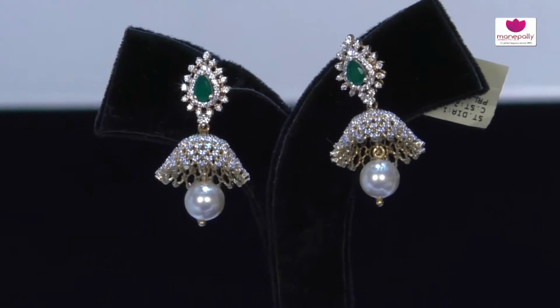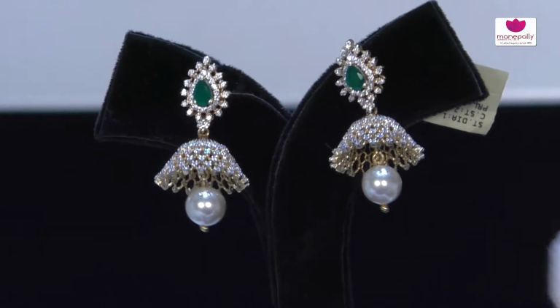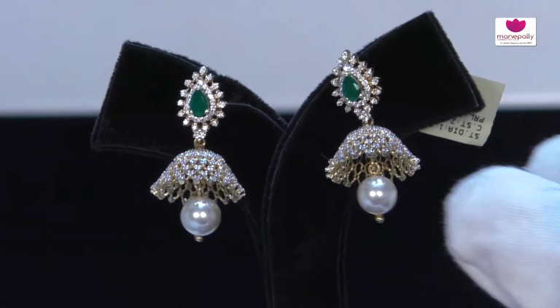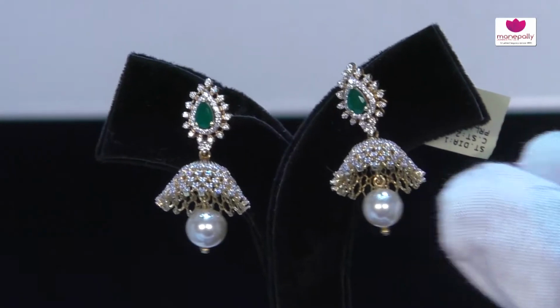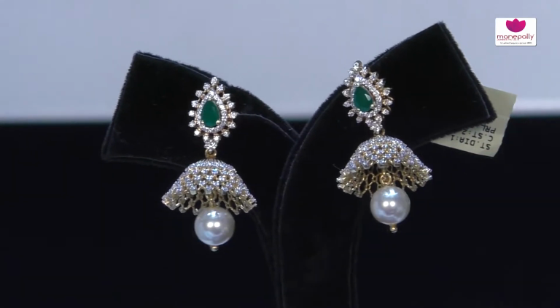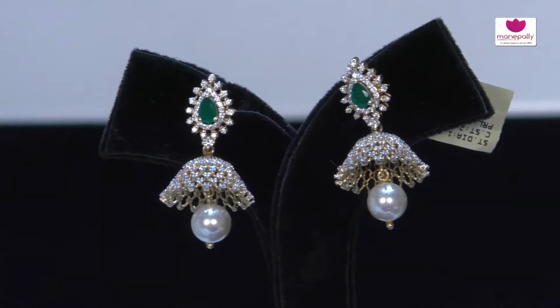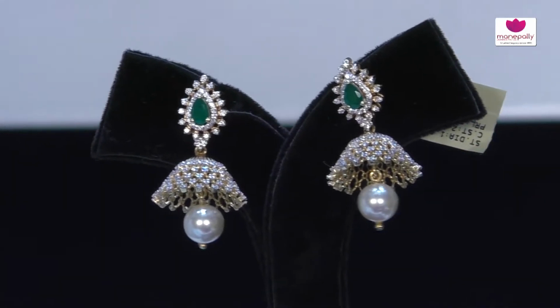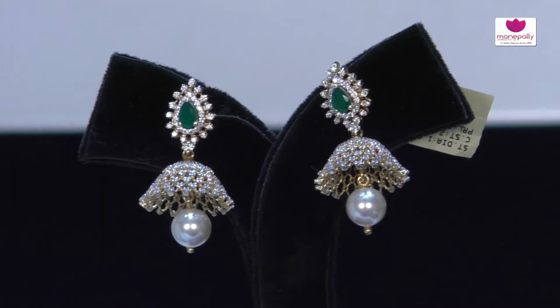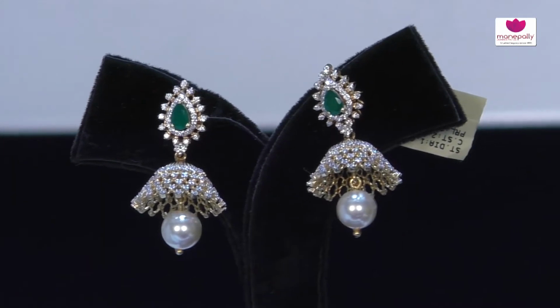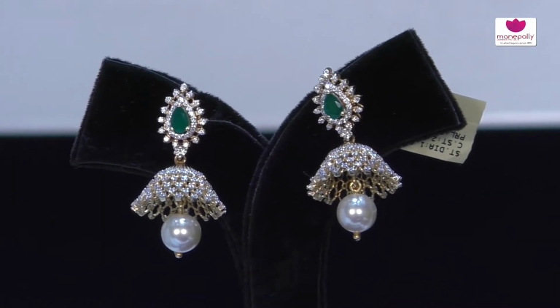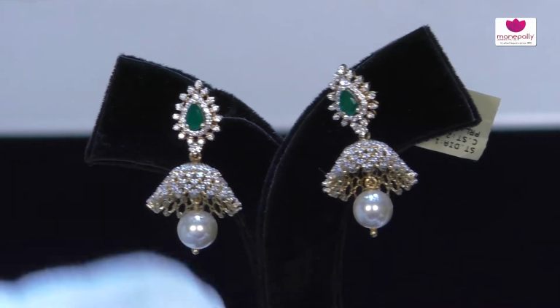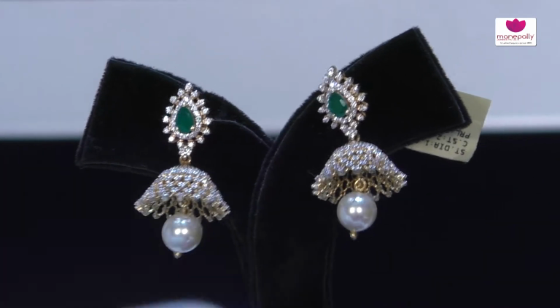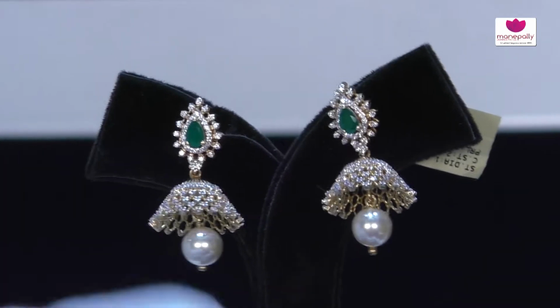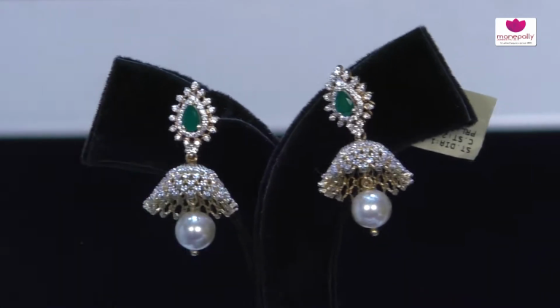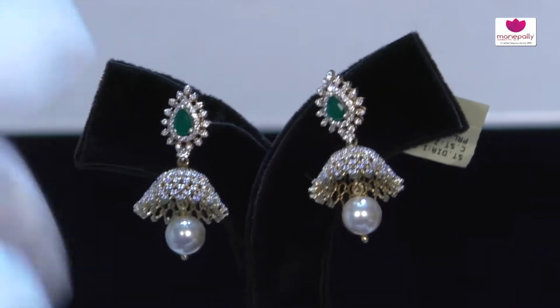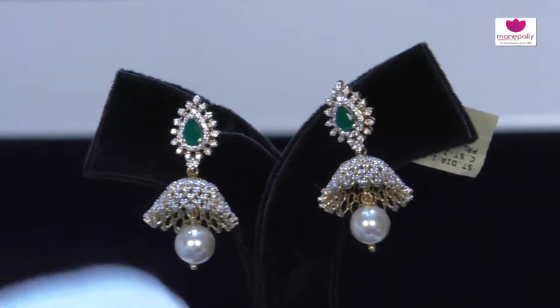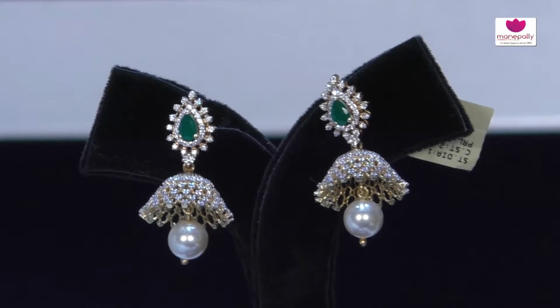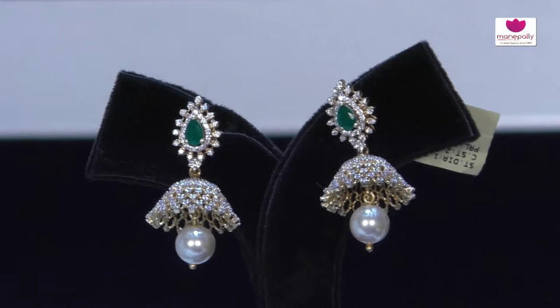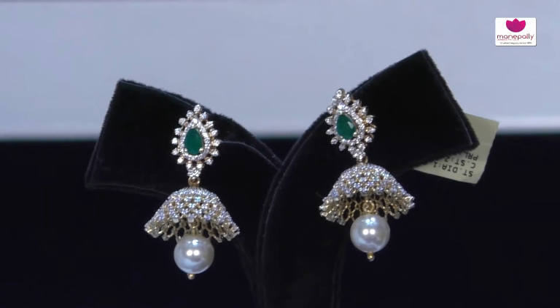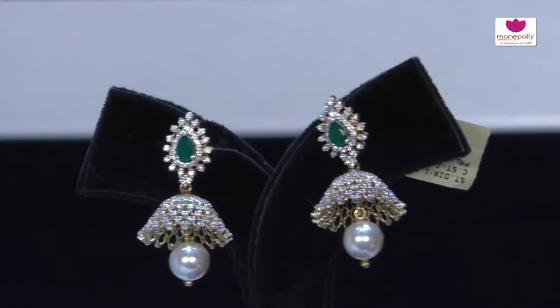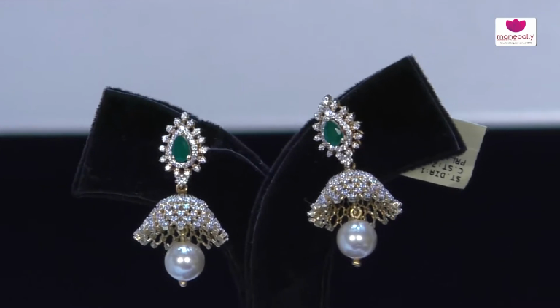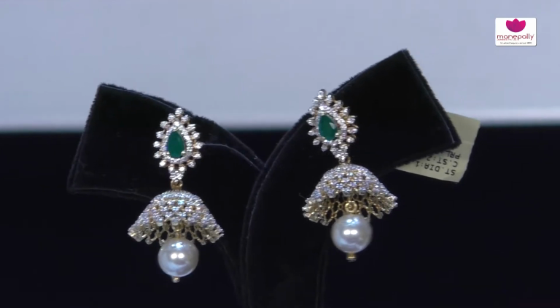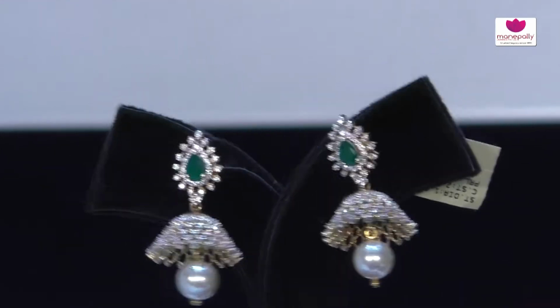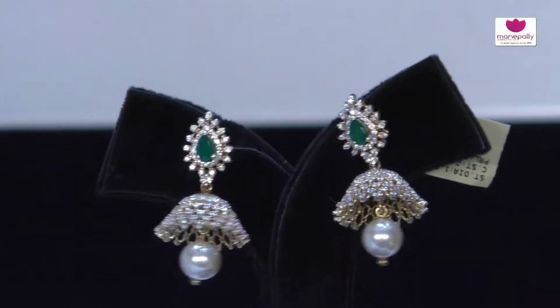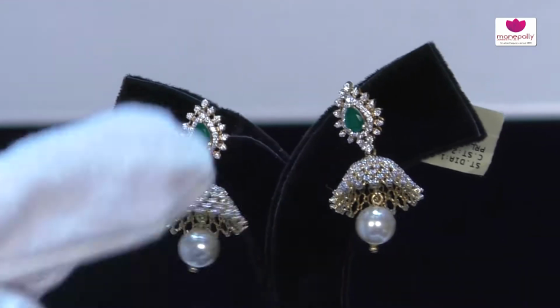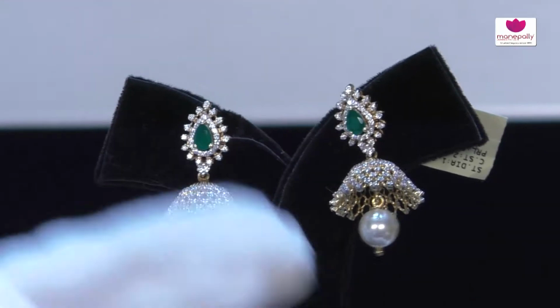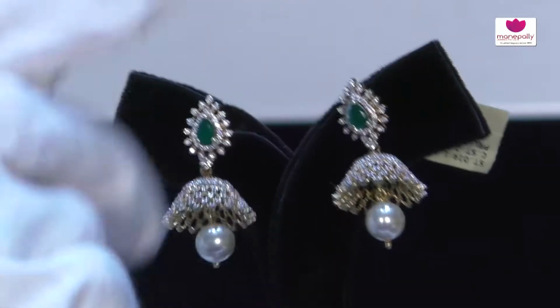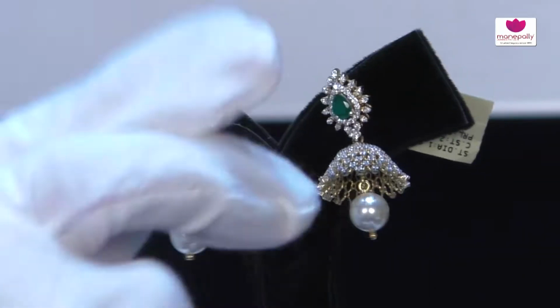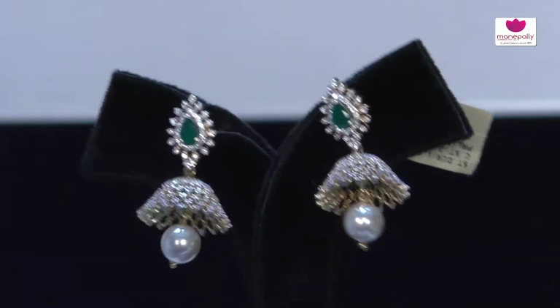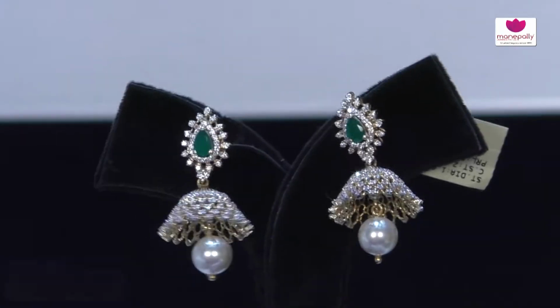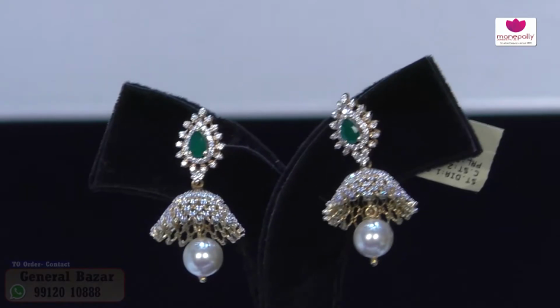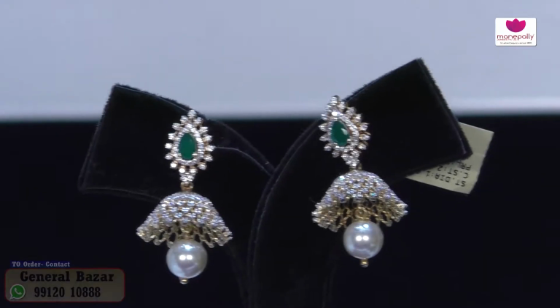How much is the overall weight? We are done with light weight — it is 15 to 16 grams overall.